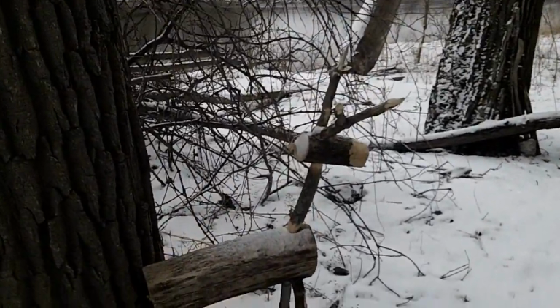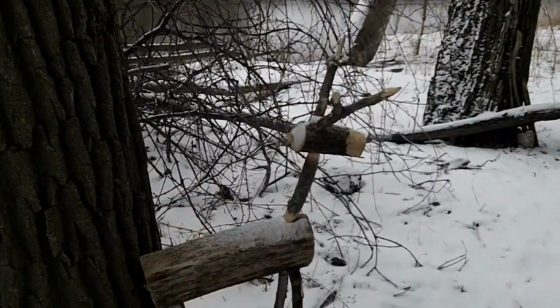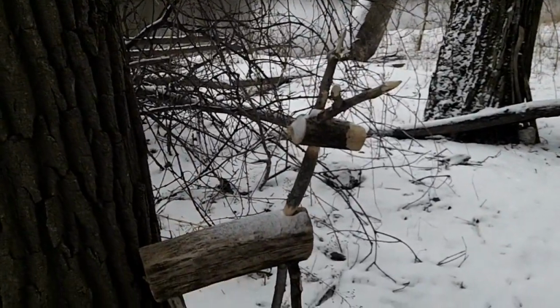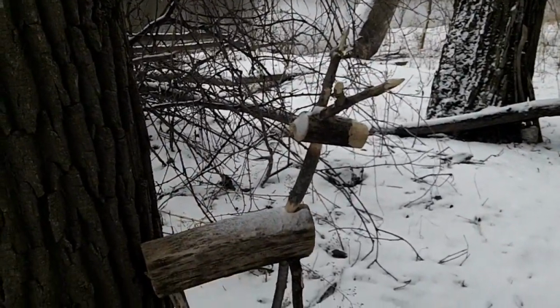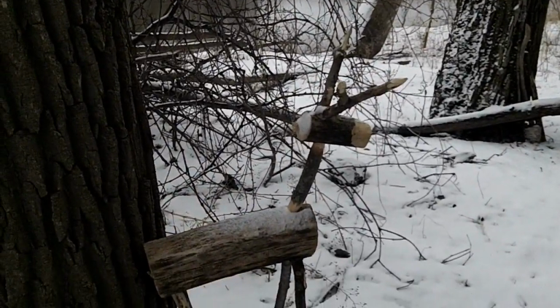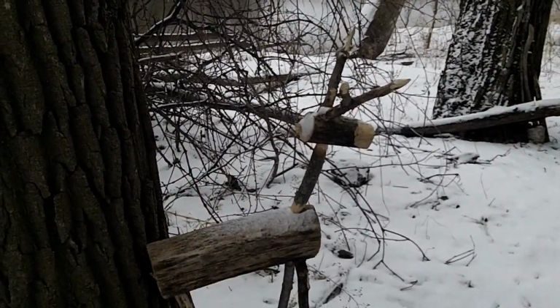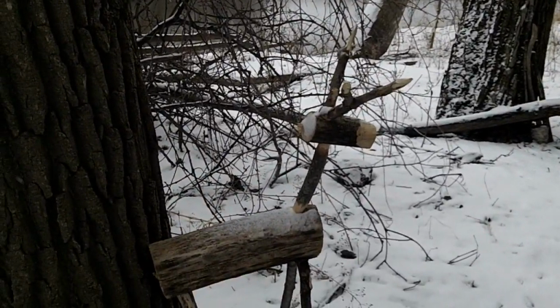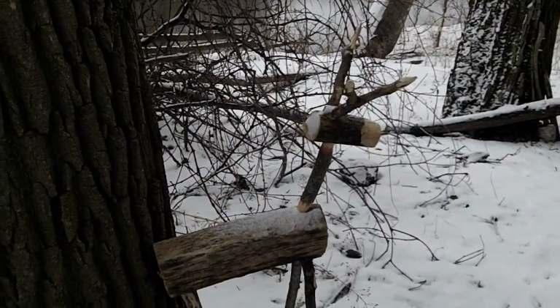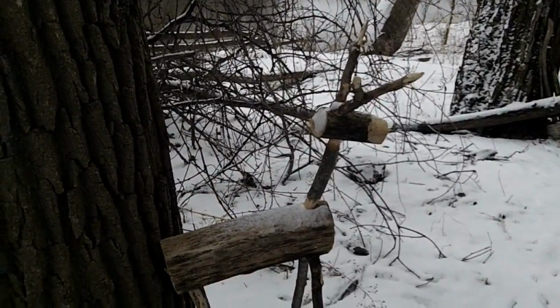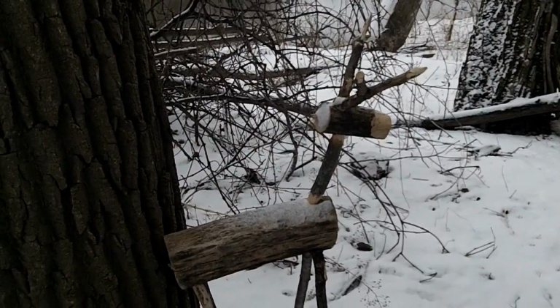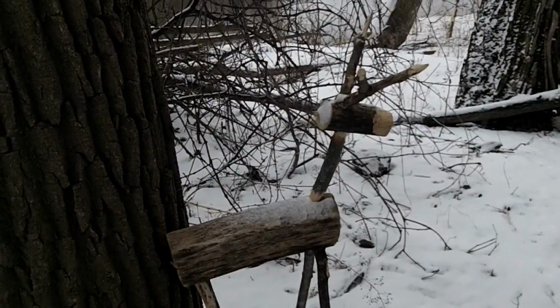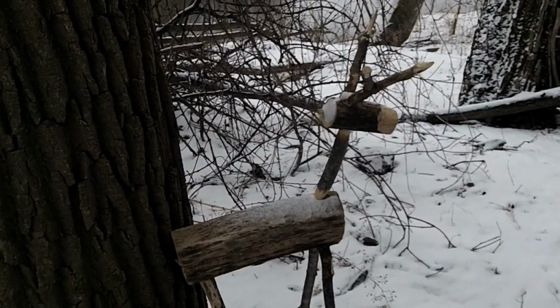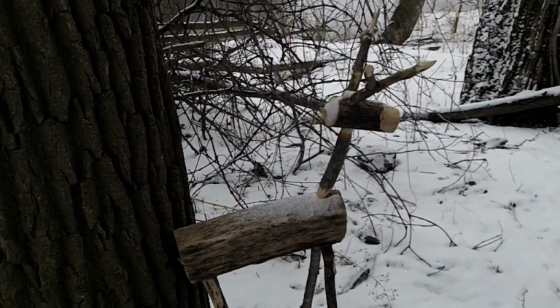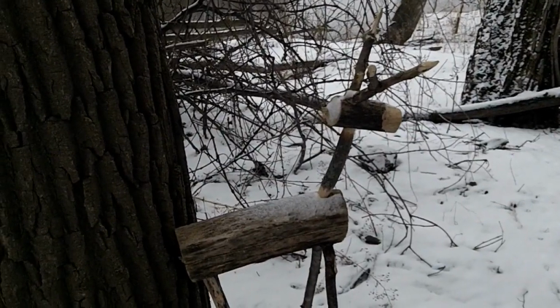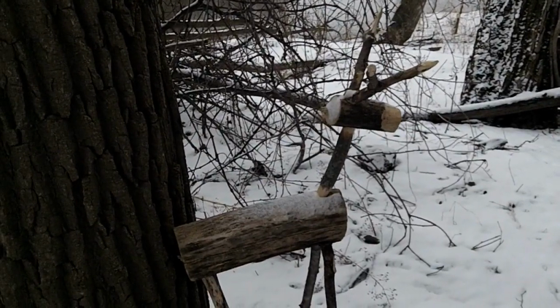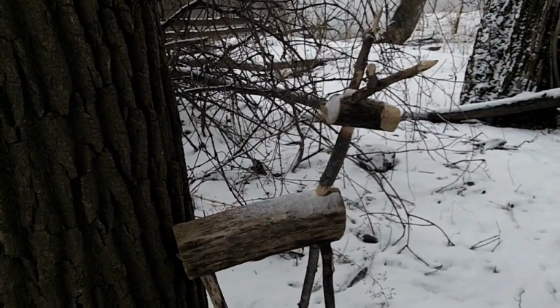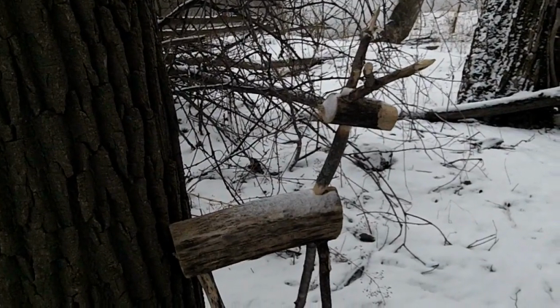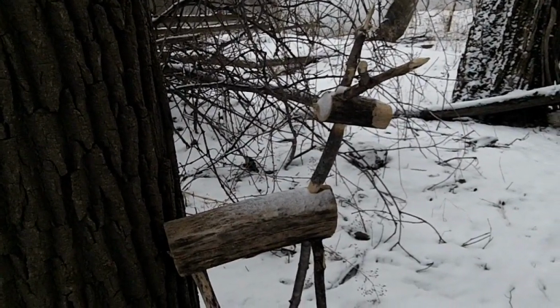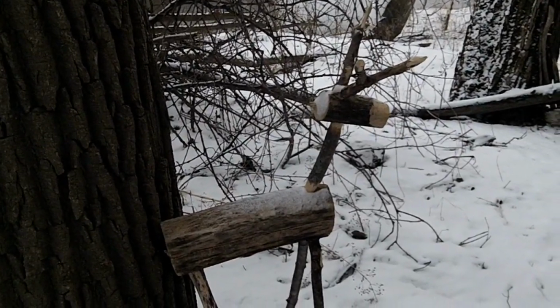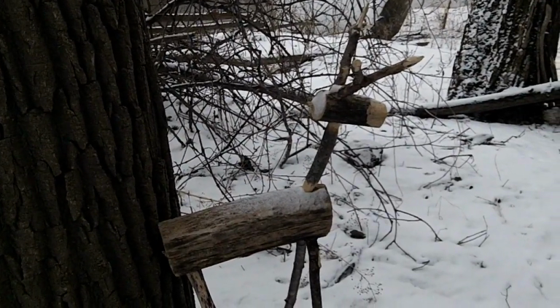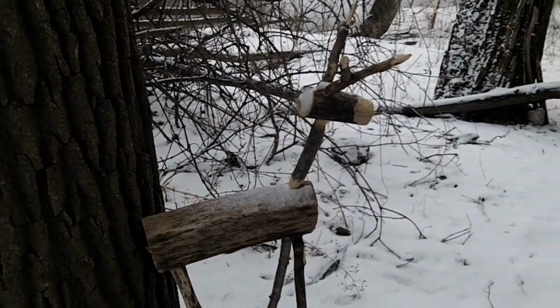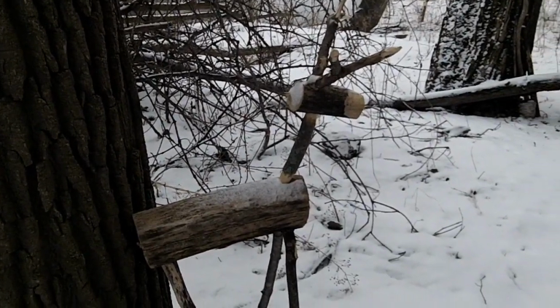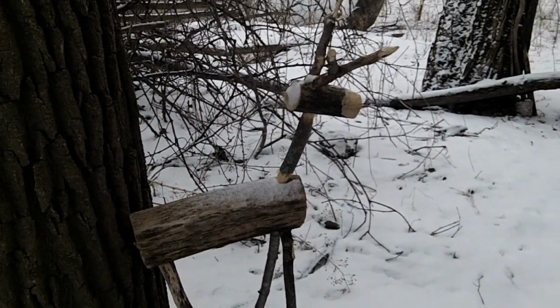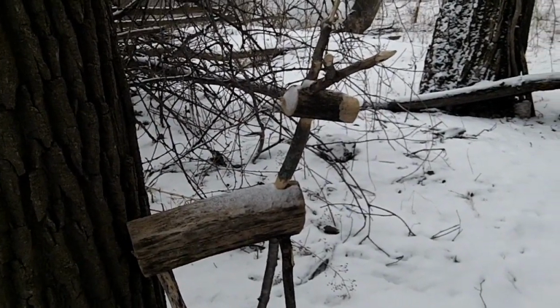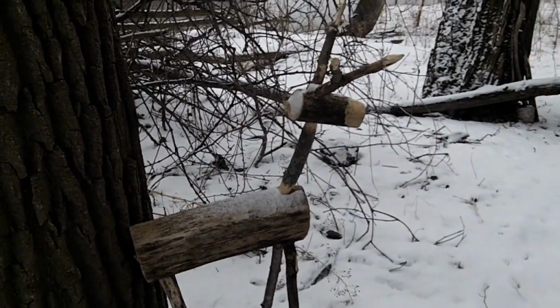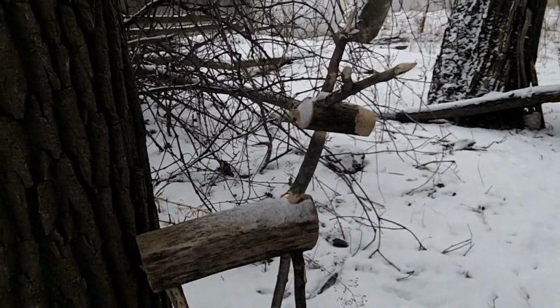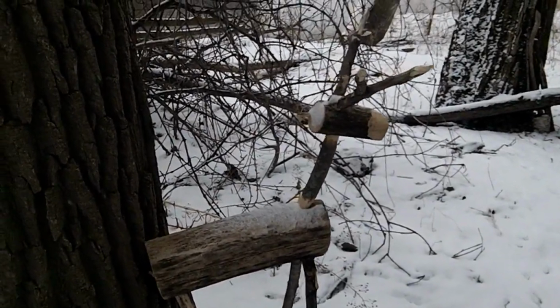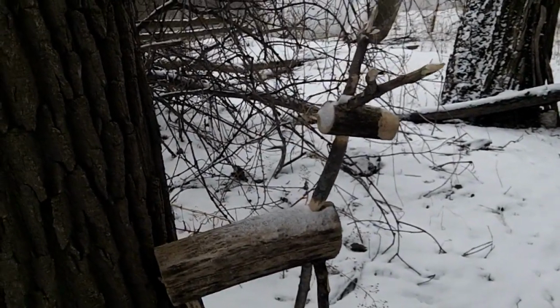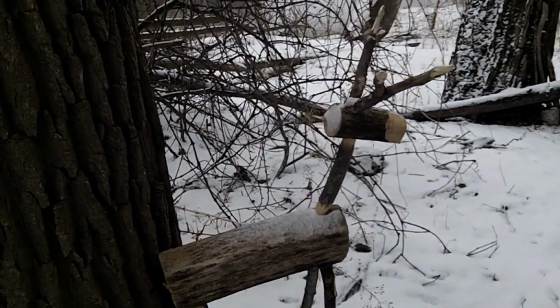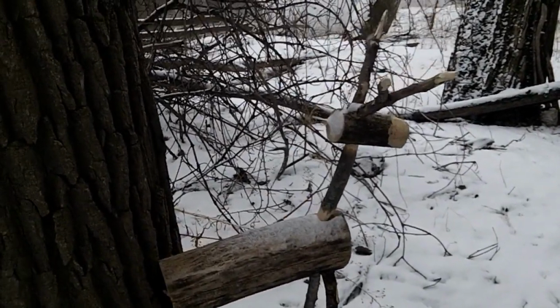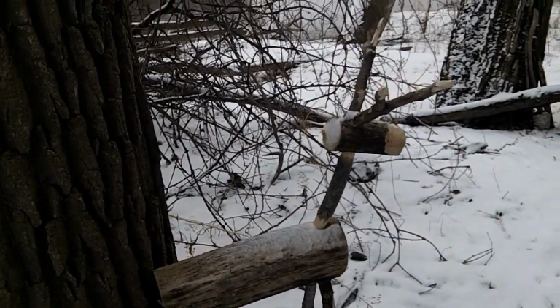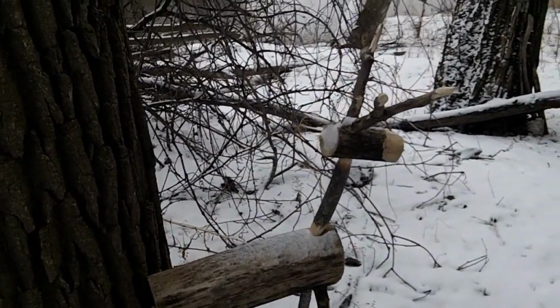Hello, old friend. Service with tramples.